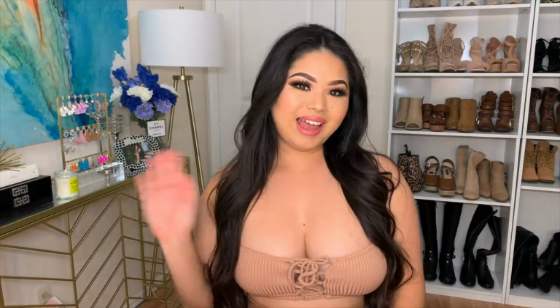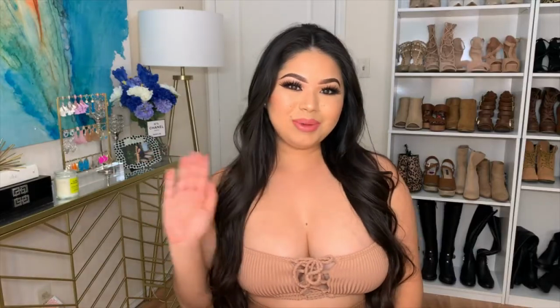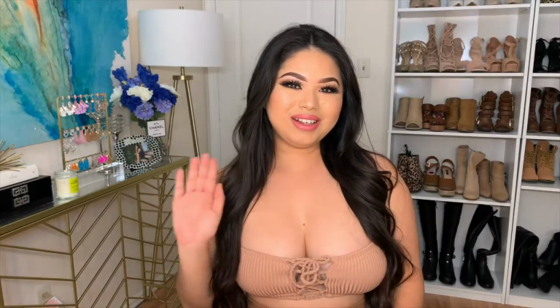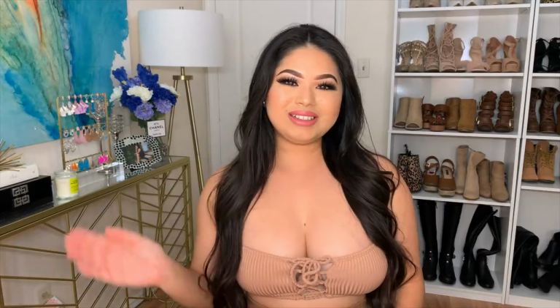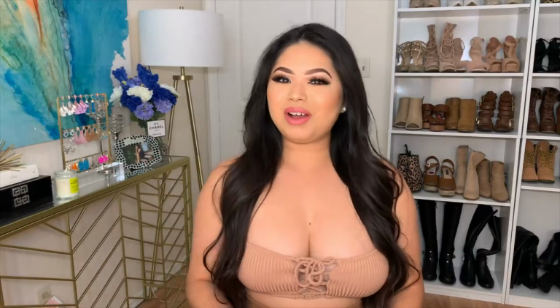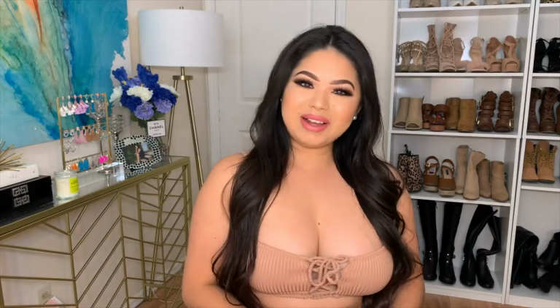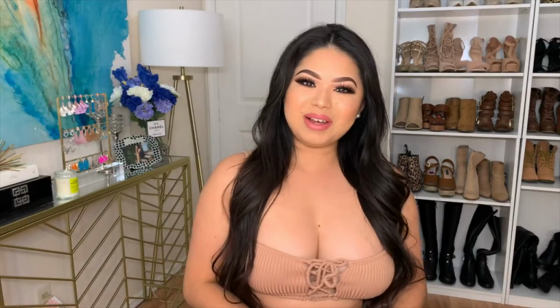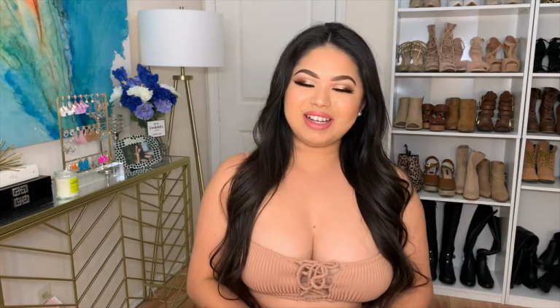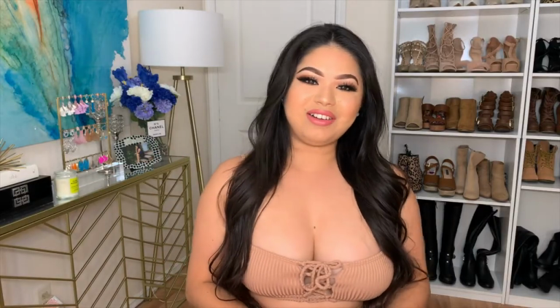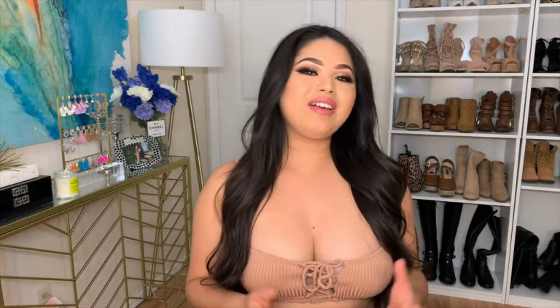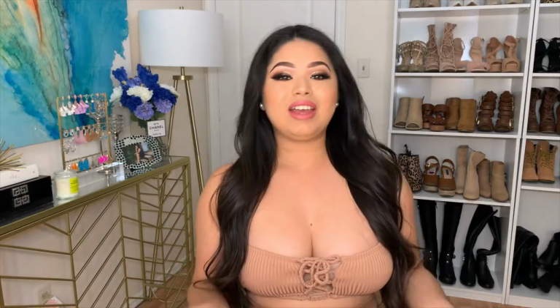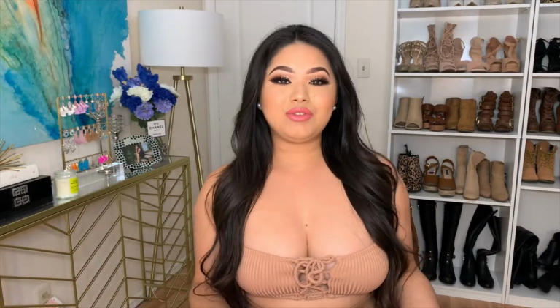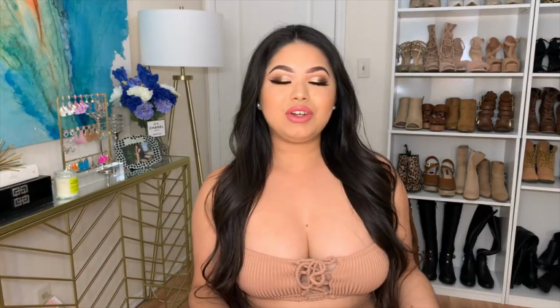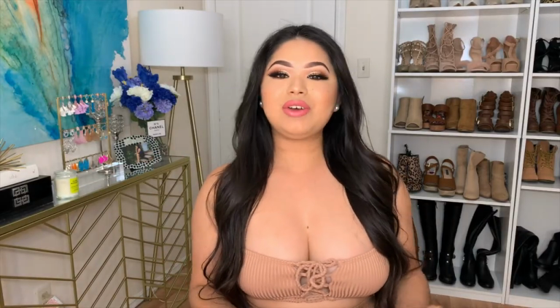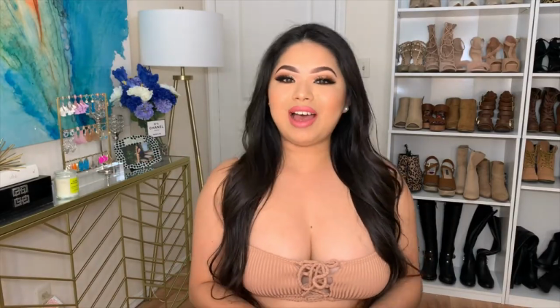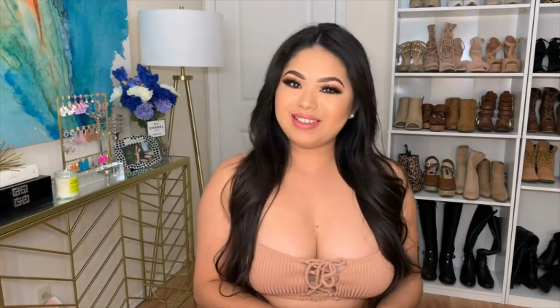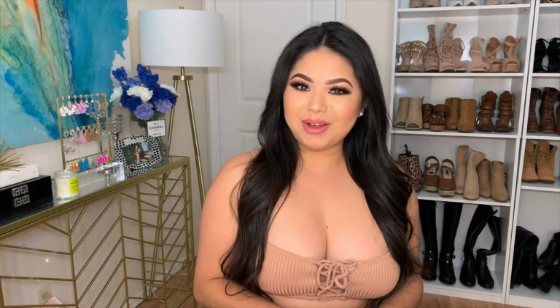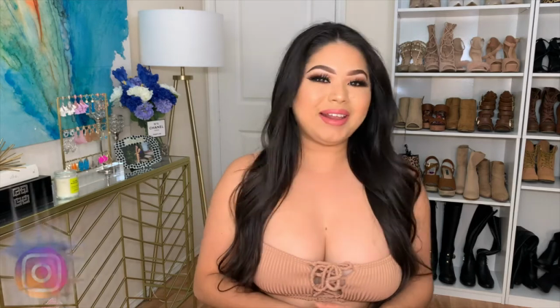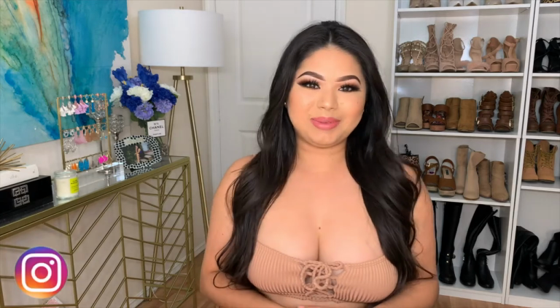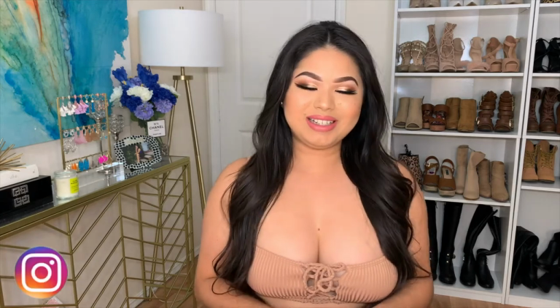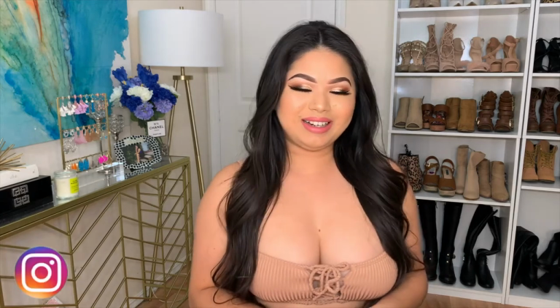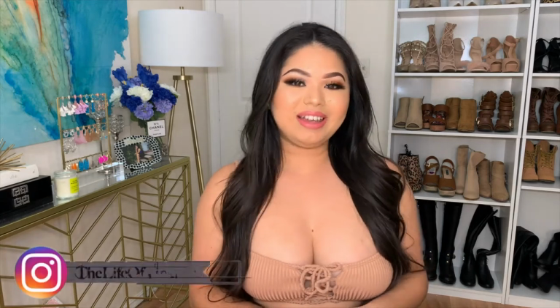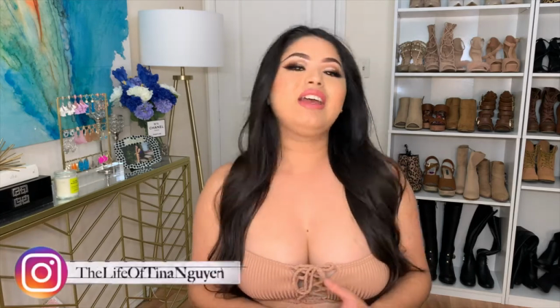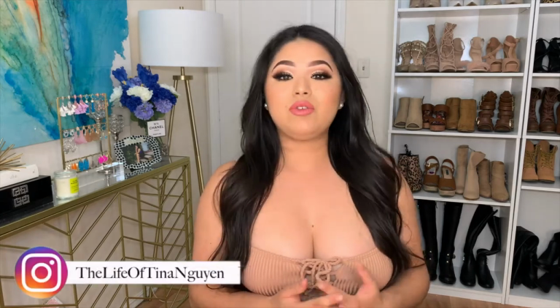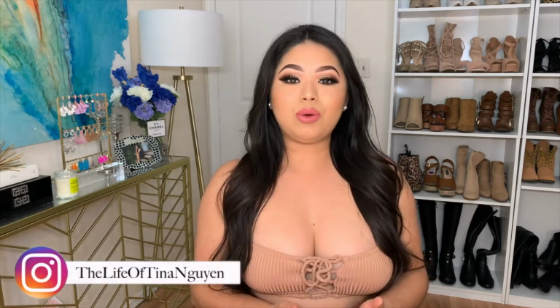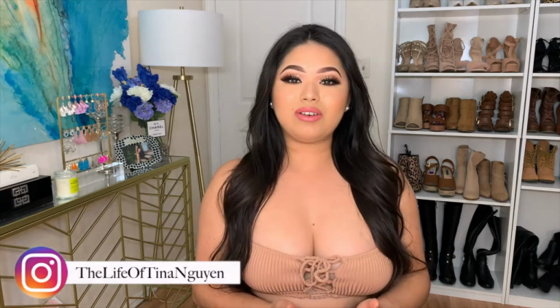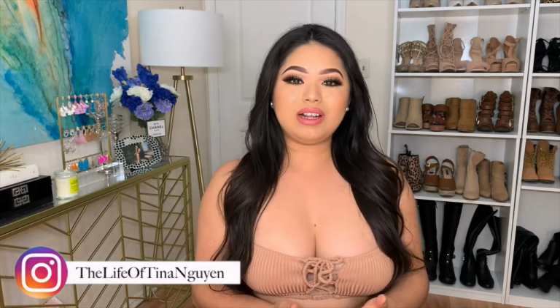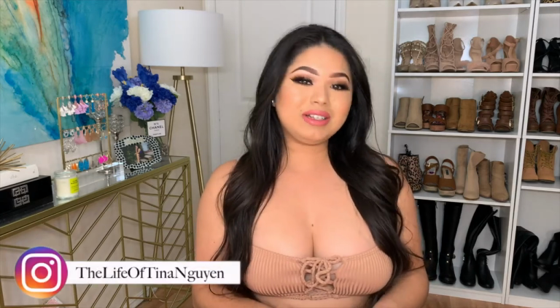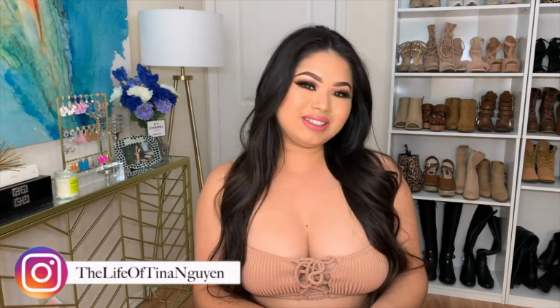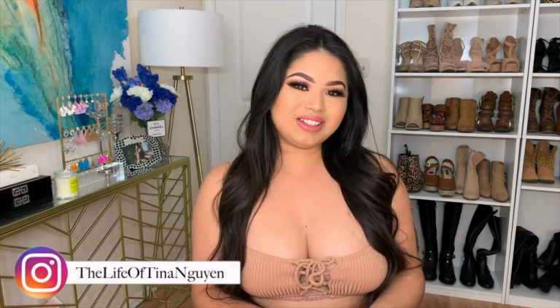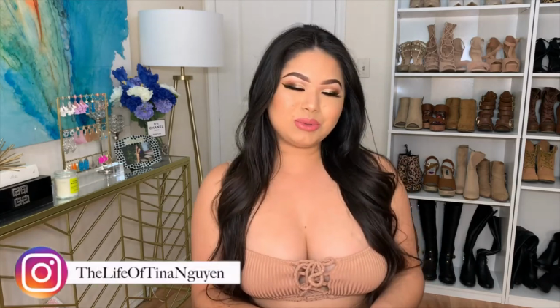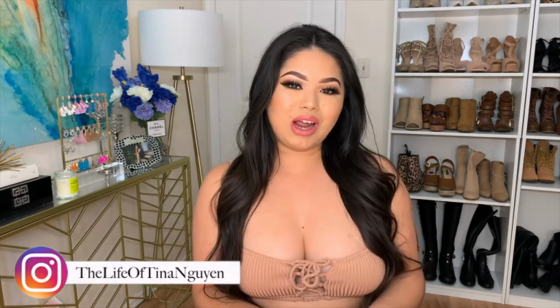Hi beauties! Welcome back to my channel! If you're new, hi, hello! My name is Tina! If you aren't already, please consider subscribing!